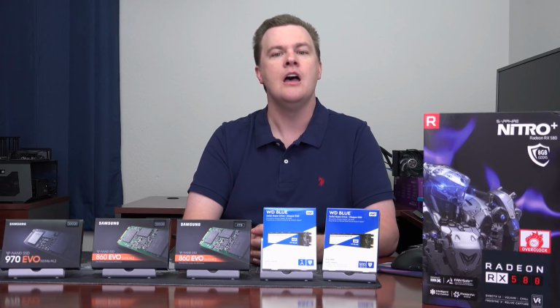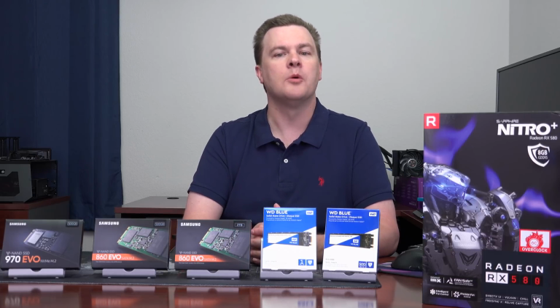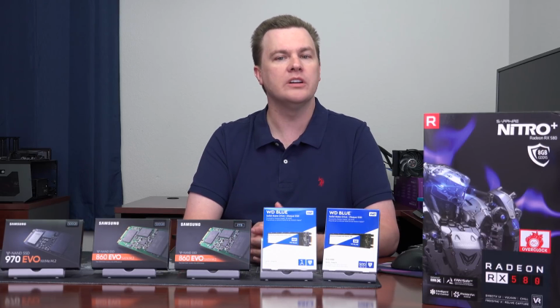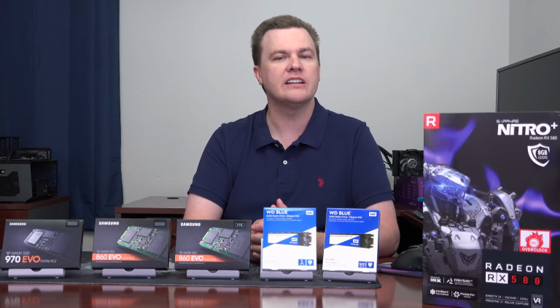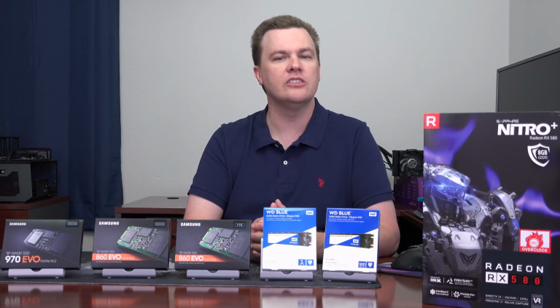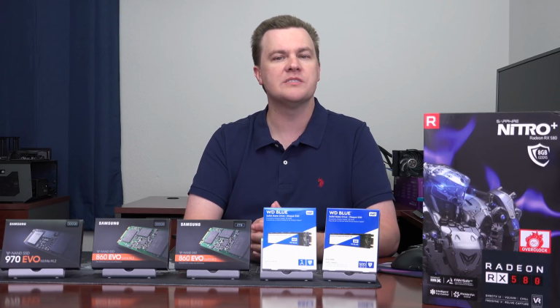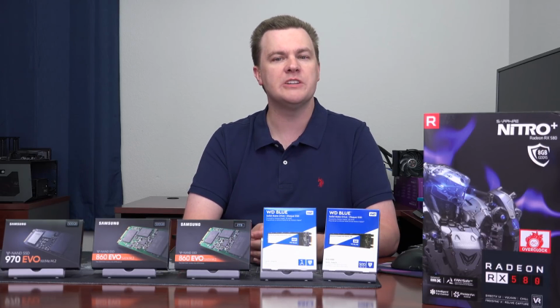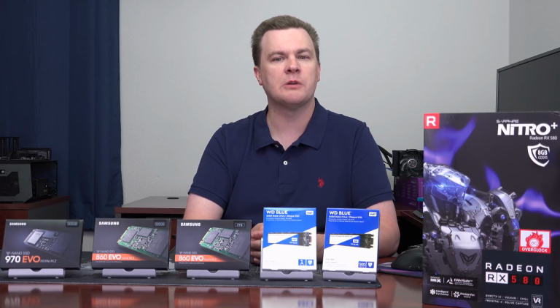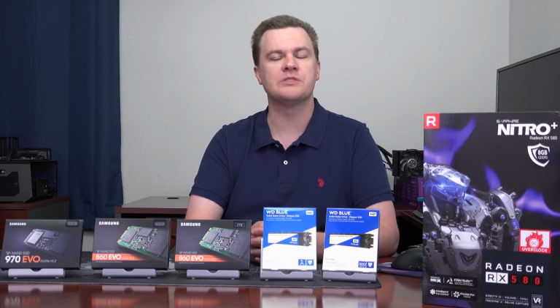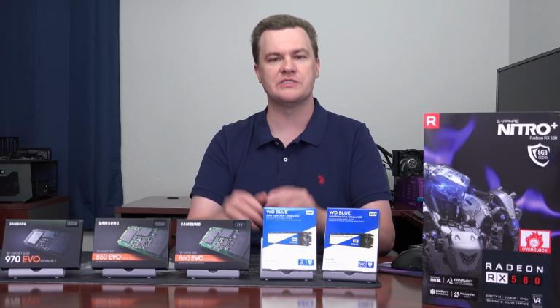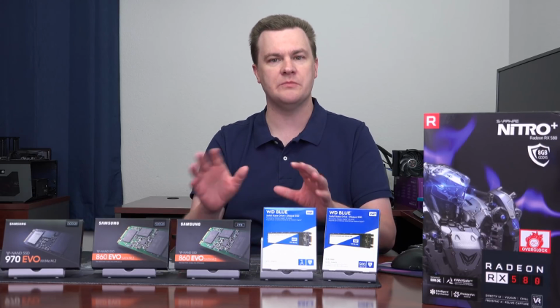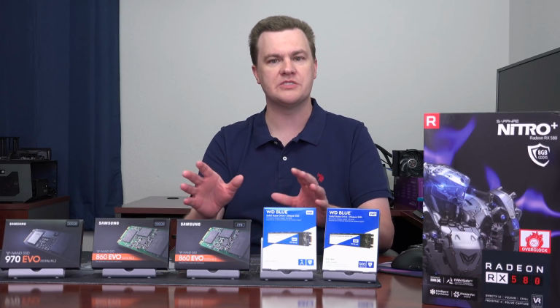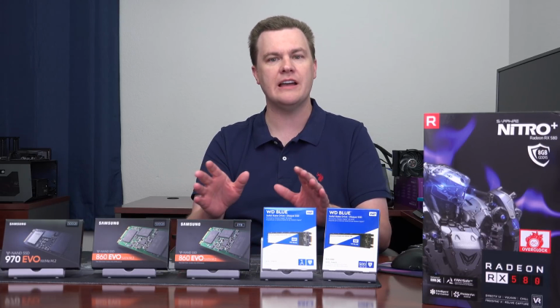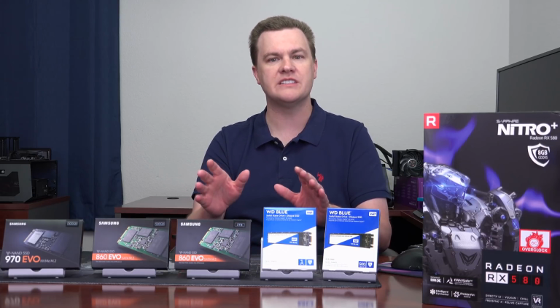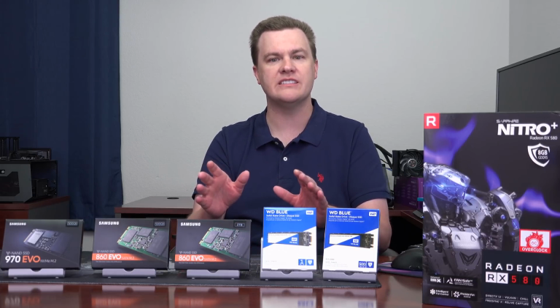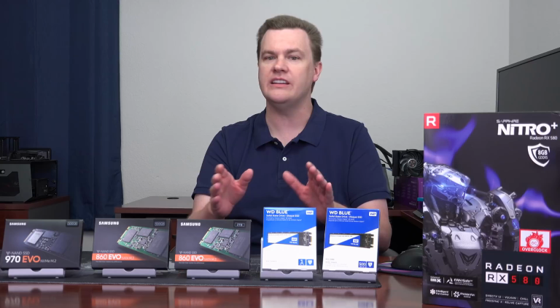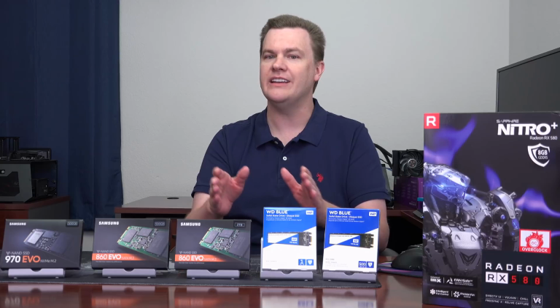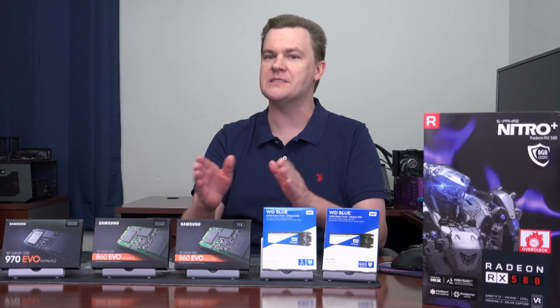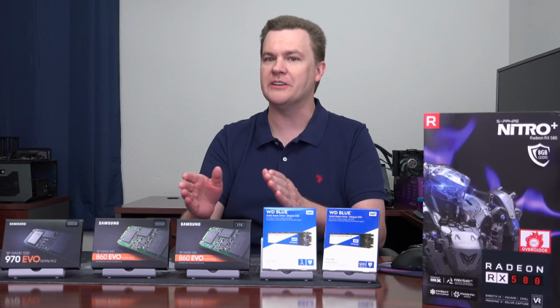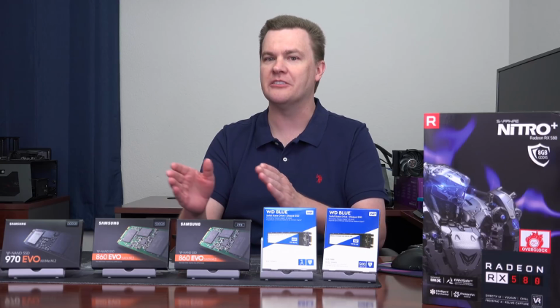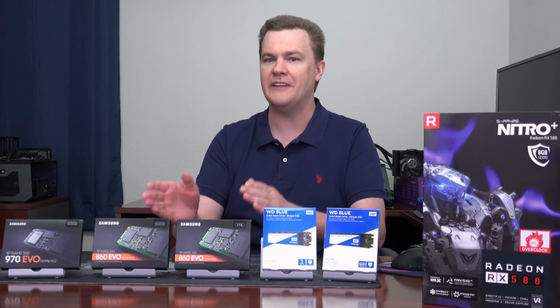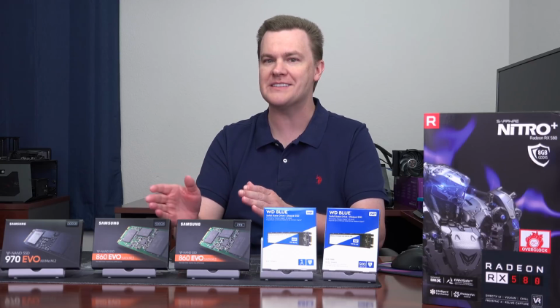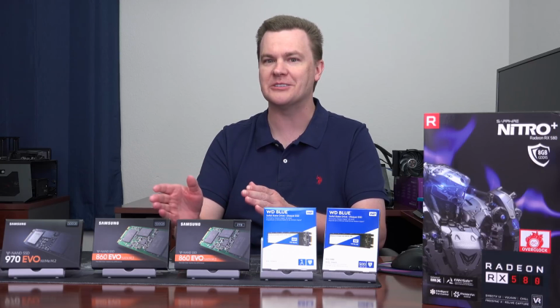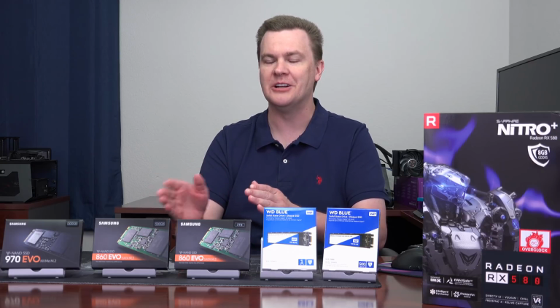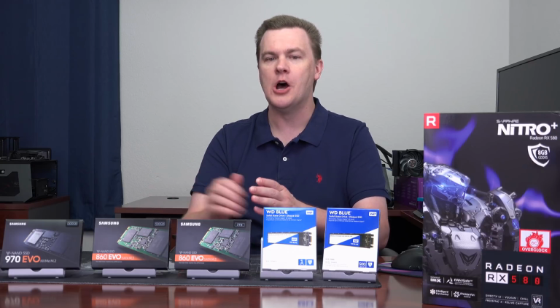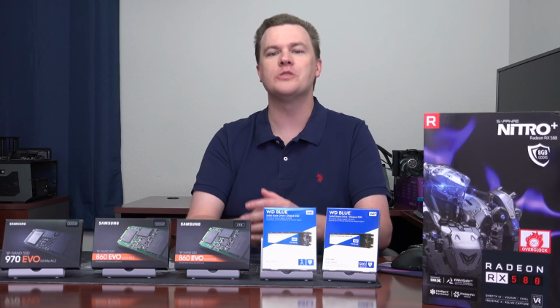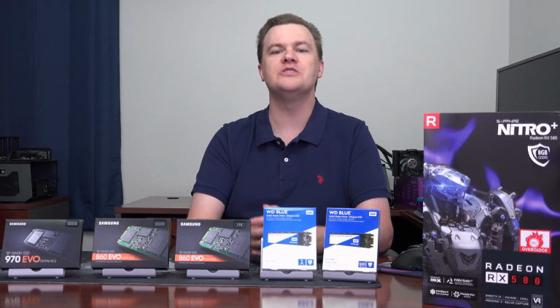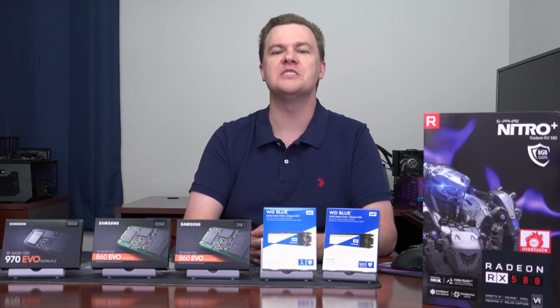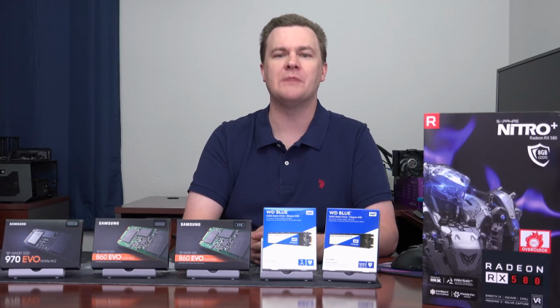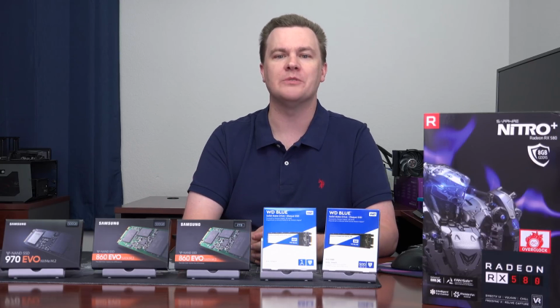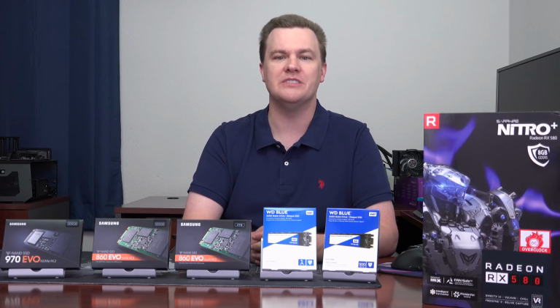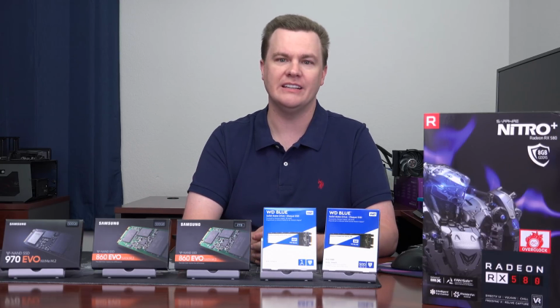We're gonna take a look at some benchmark results from these drives to see: is bigger faster, or should you just buy what you need?